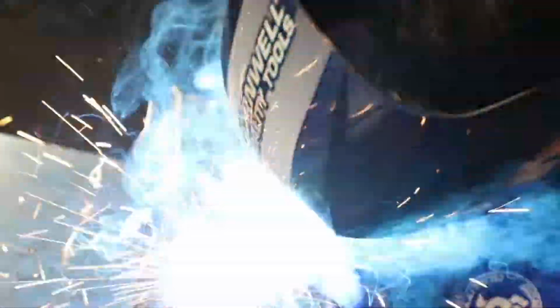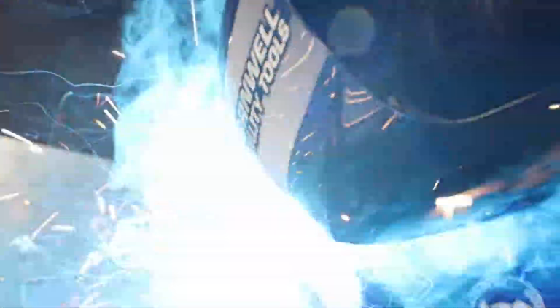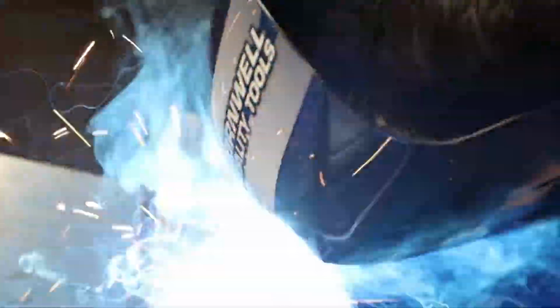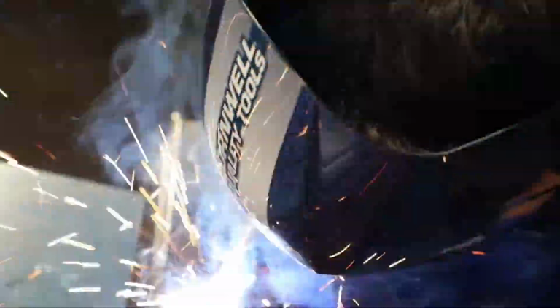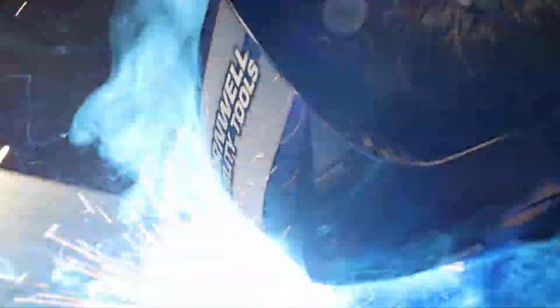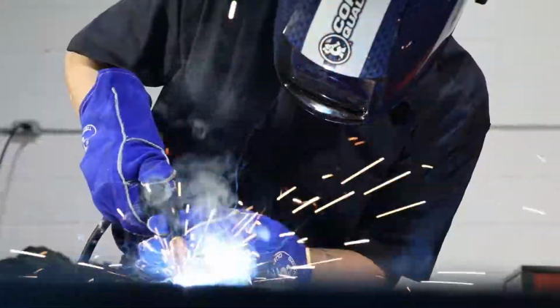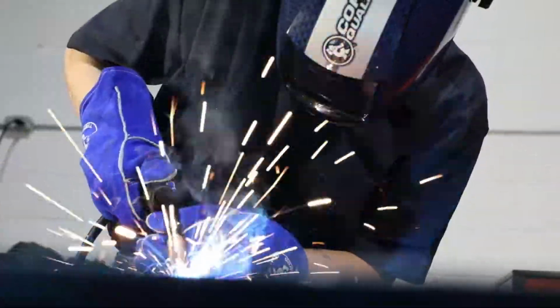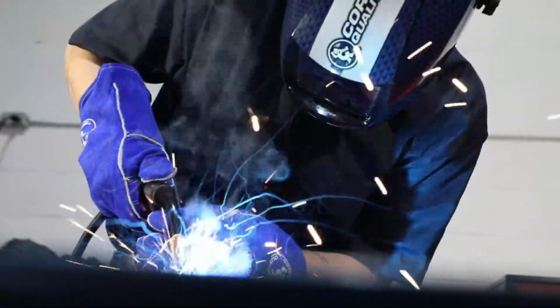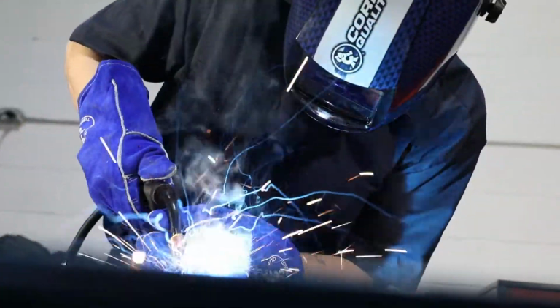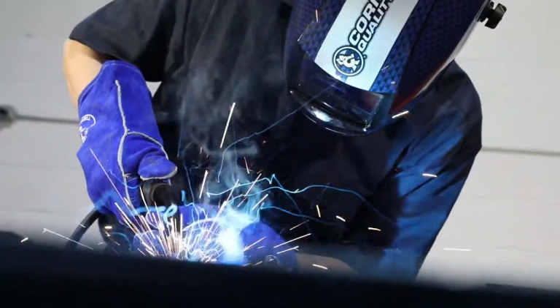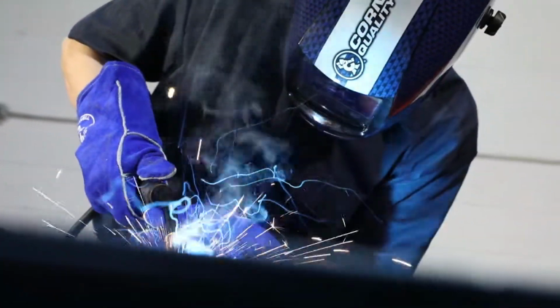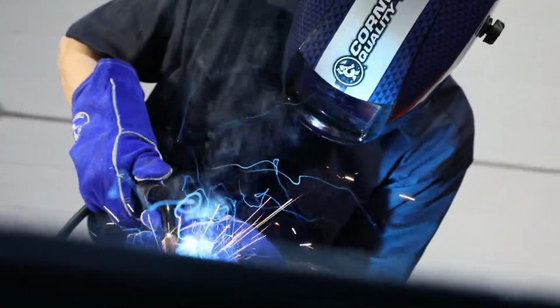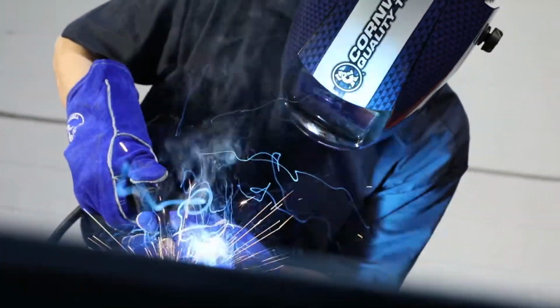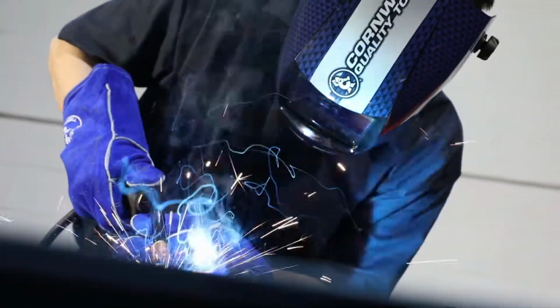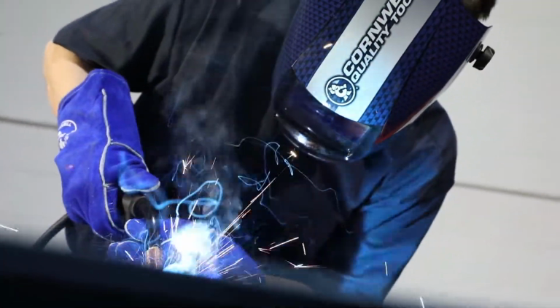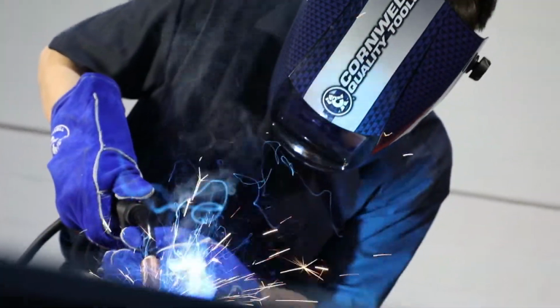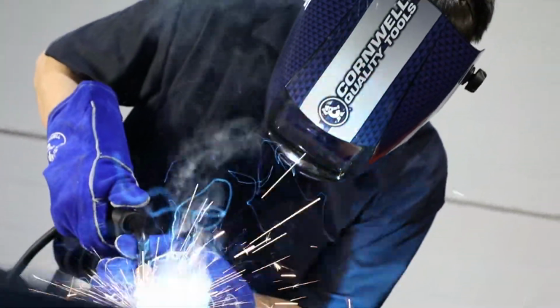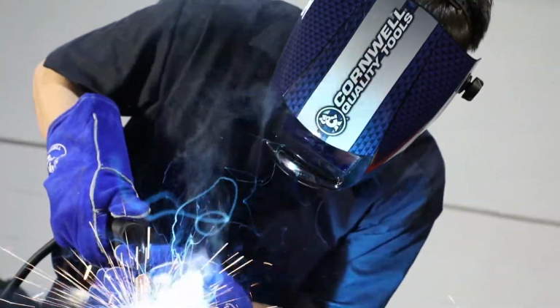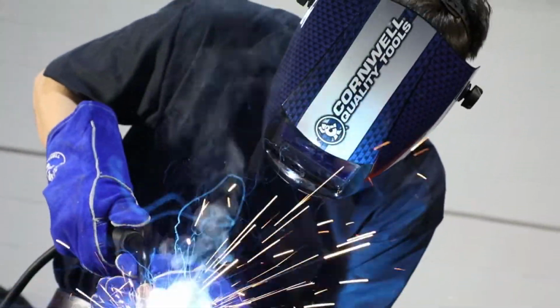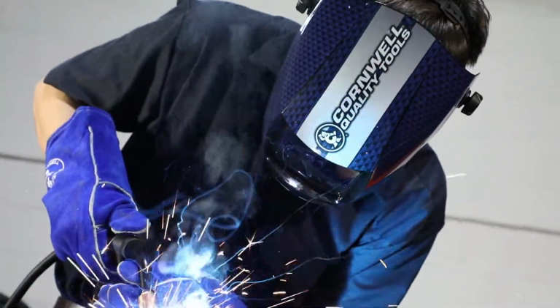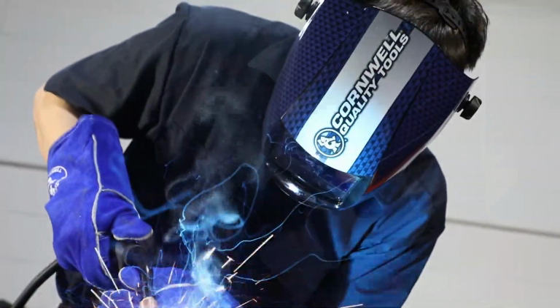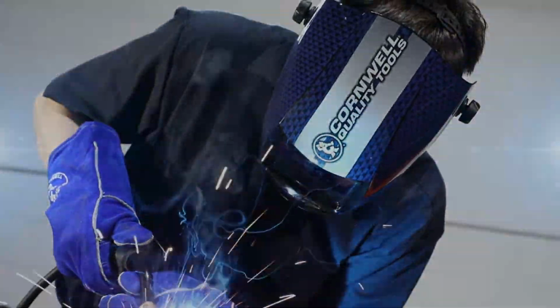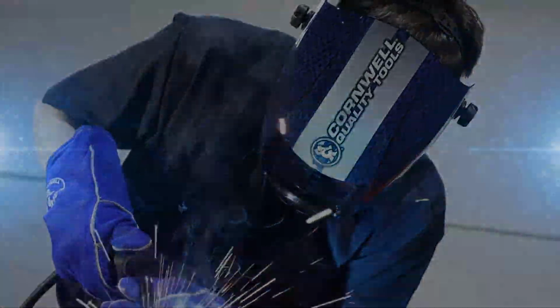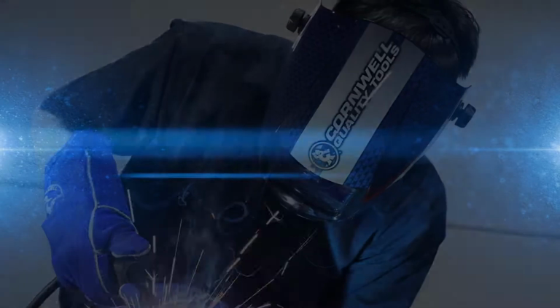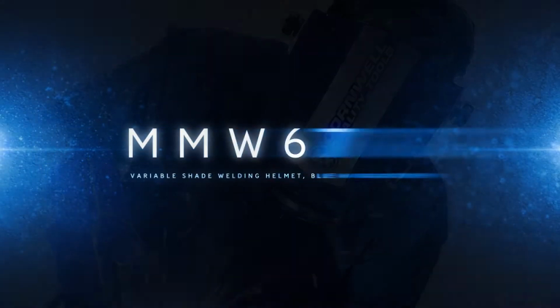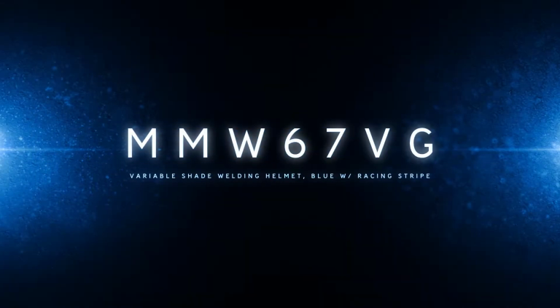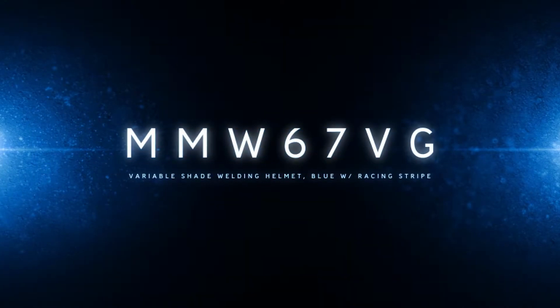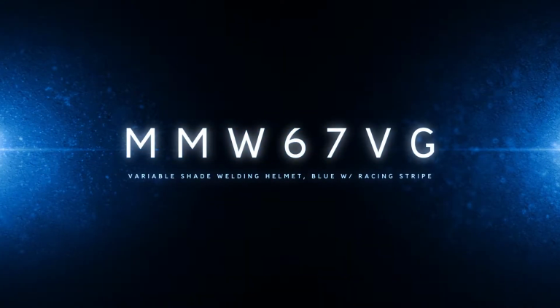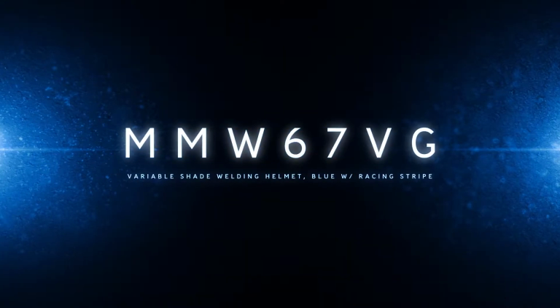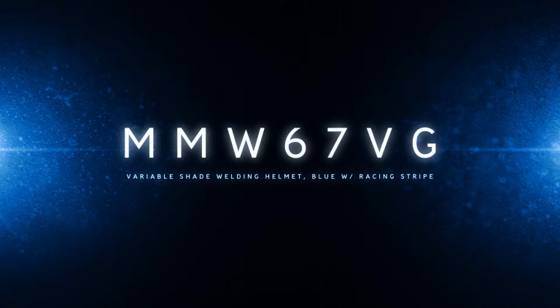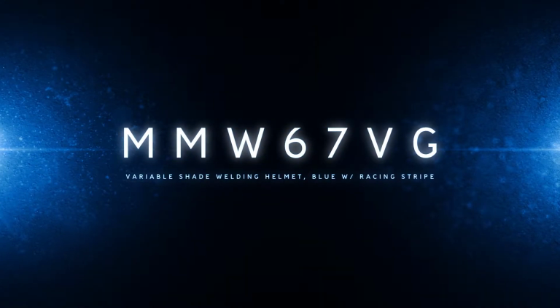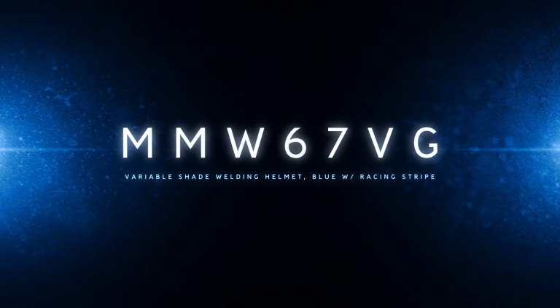Protect your eyes and look good while doing it. Available from your local Cornwell dealer.